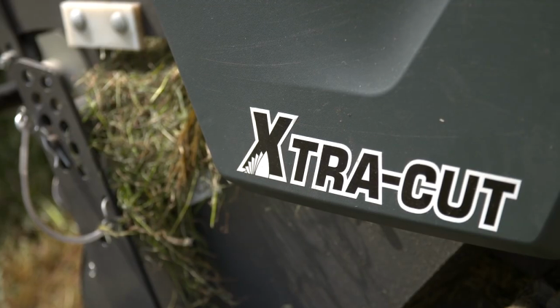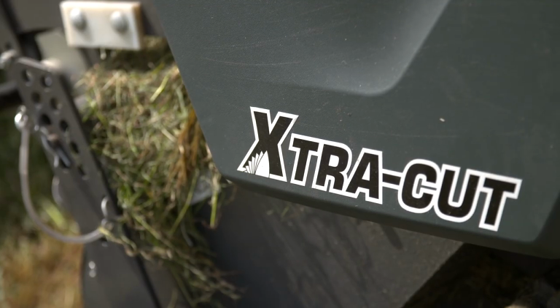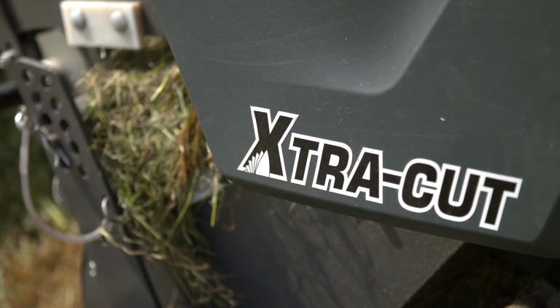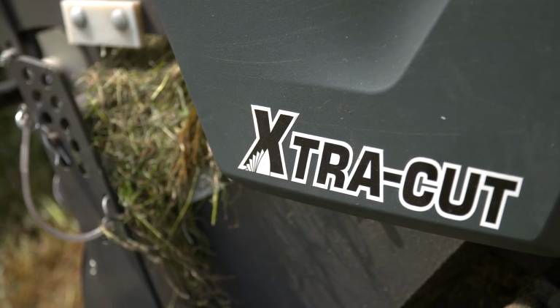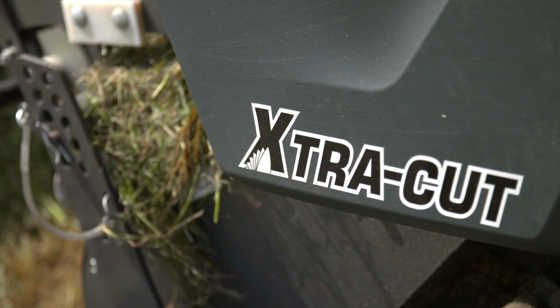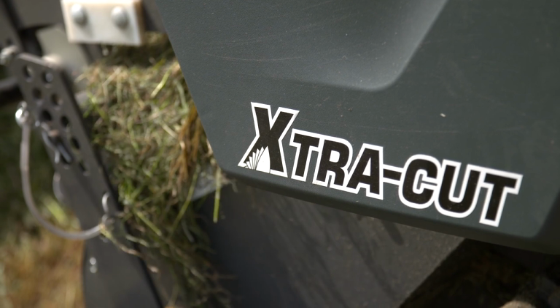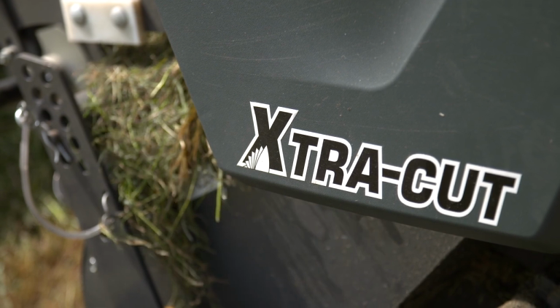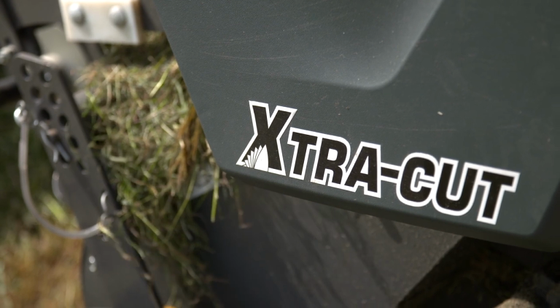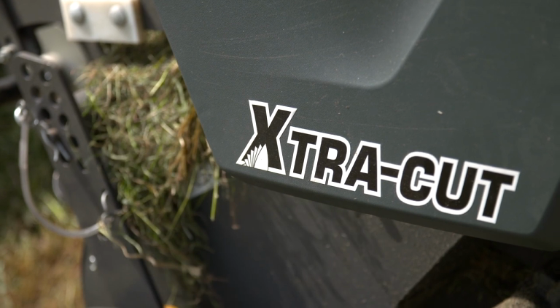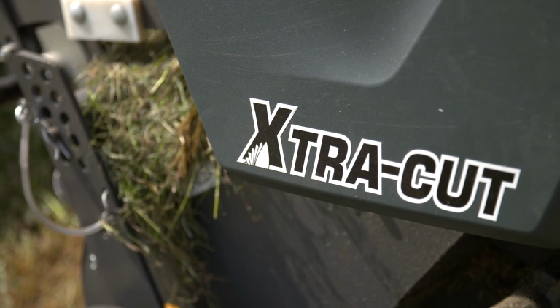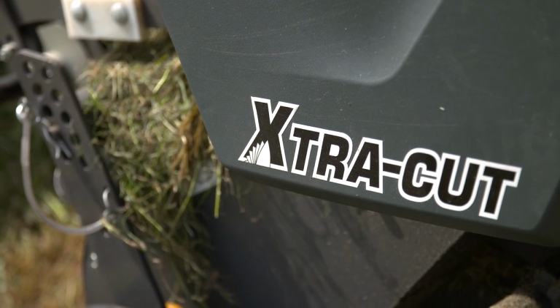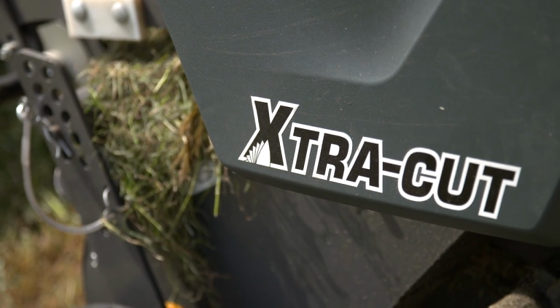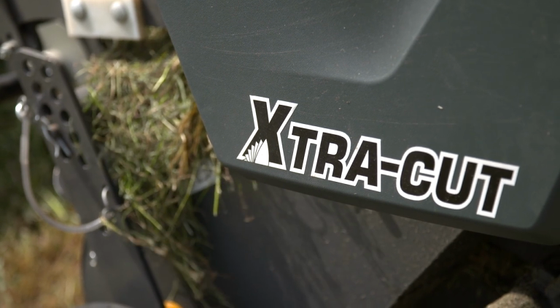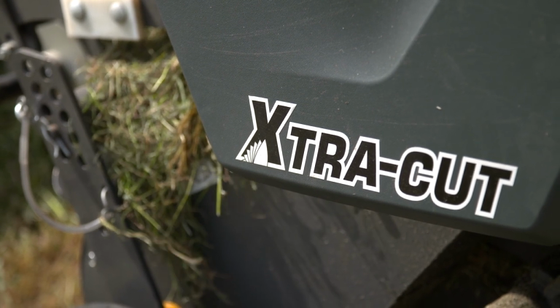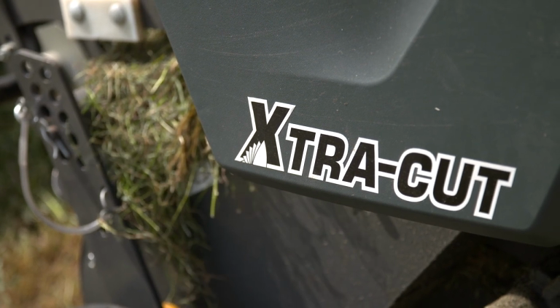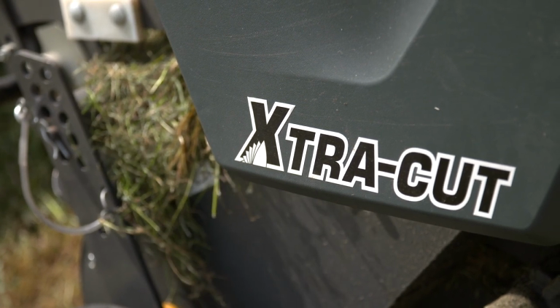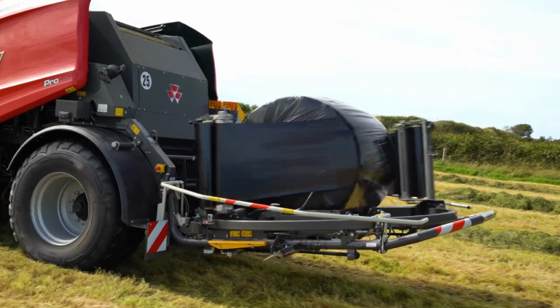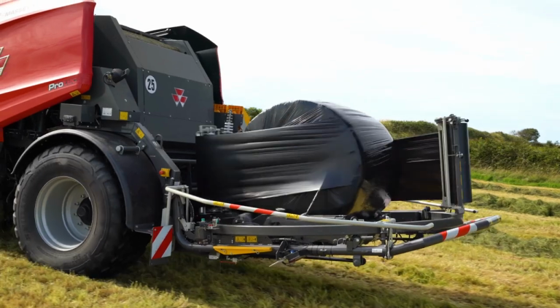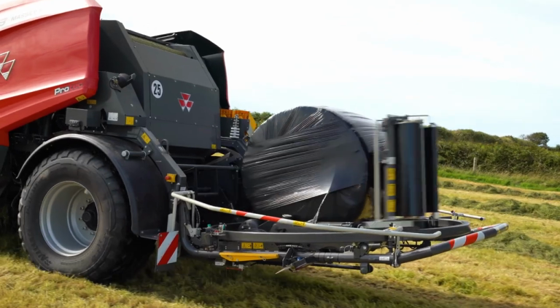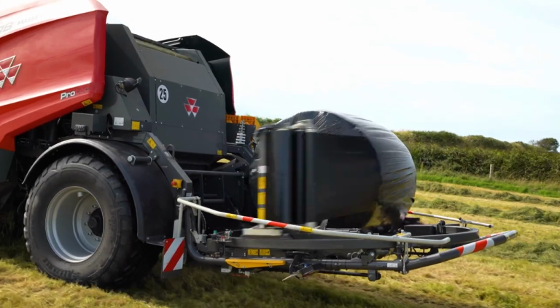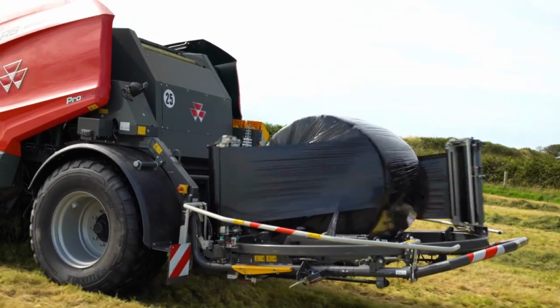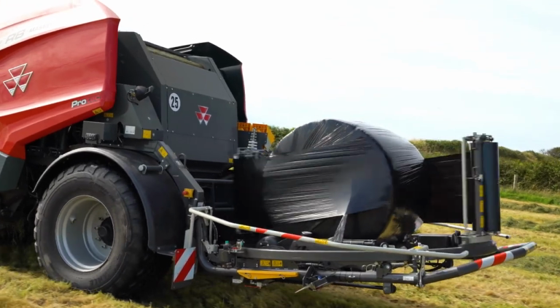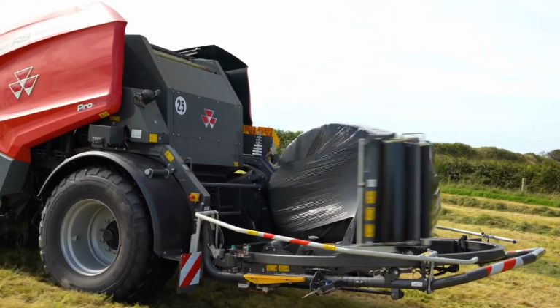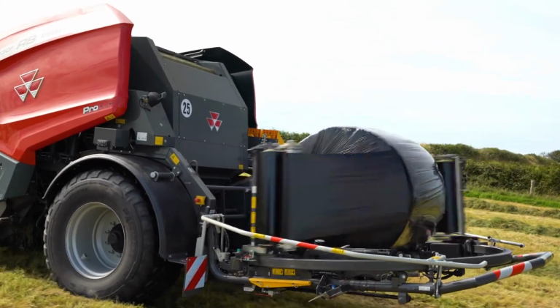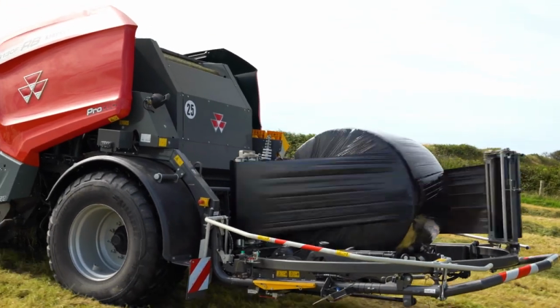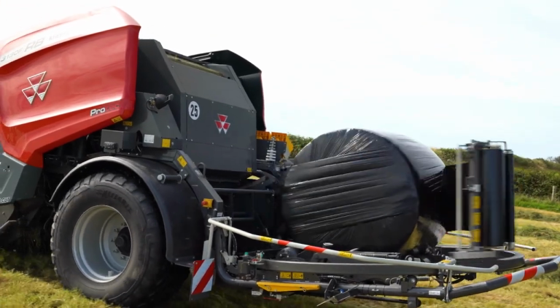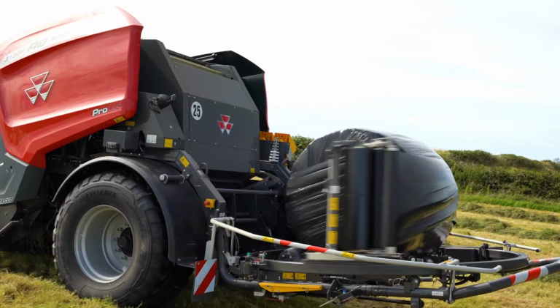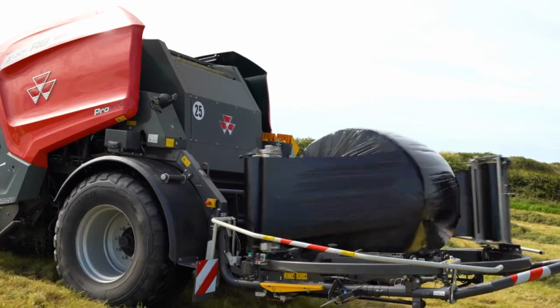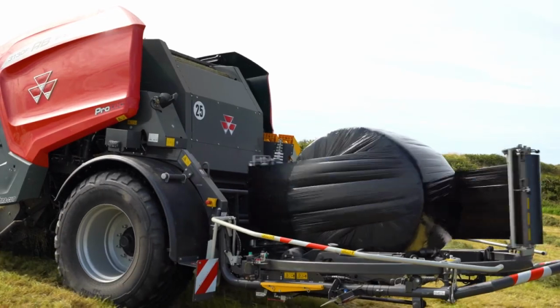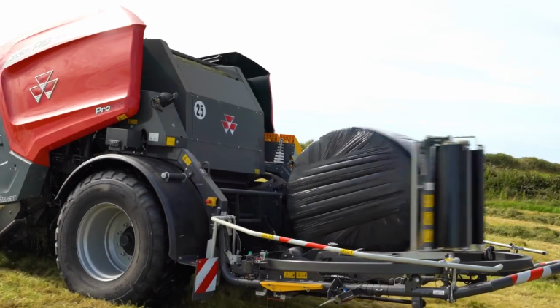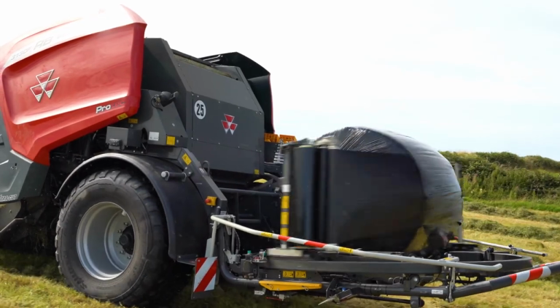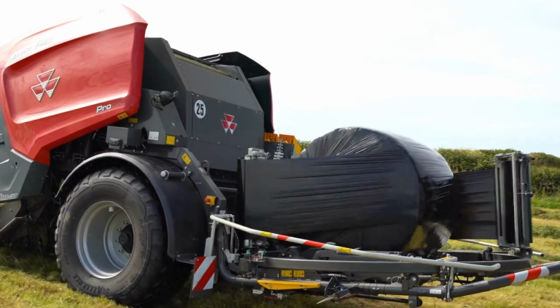Massey Ferguson offers a comprehensive range of chopping options. The machine can be ordered with a knife-bank option of 13, 17 or 25 knives.